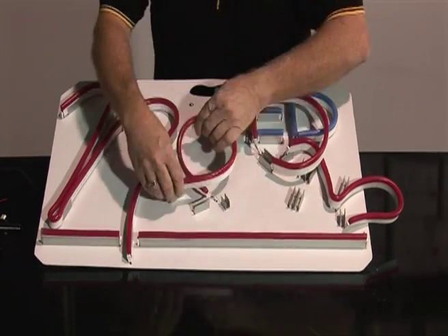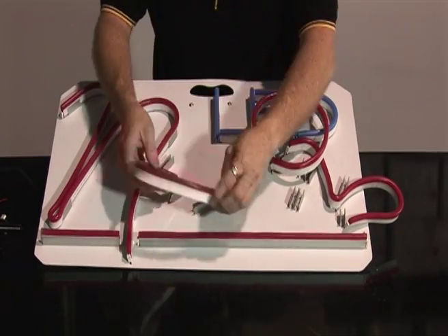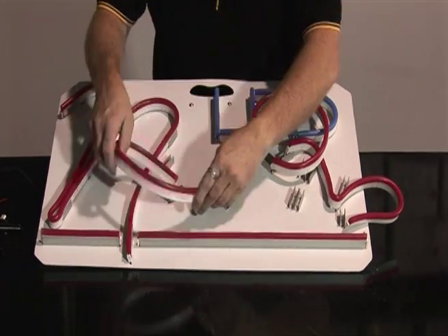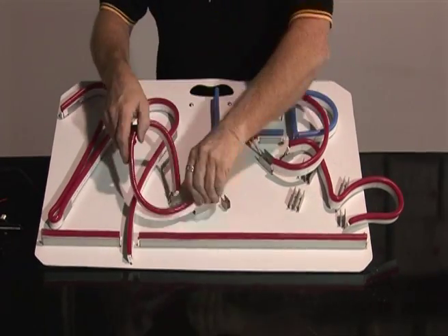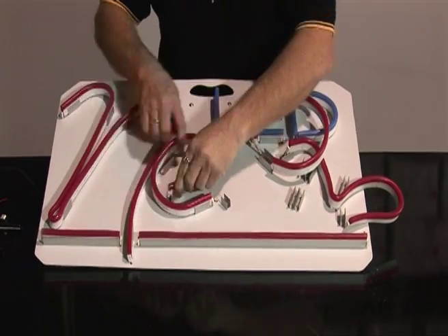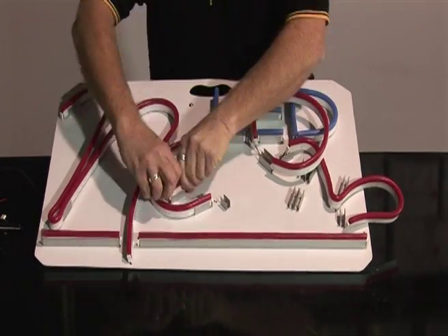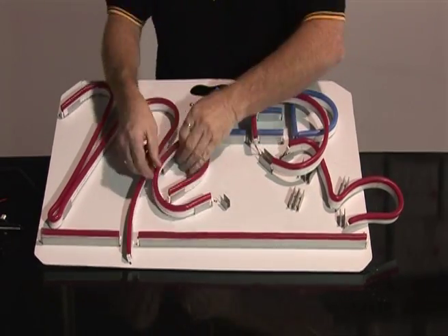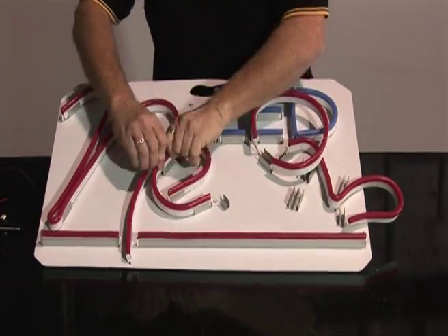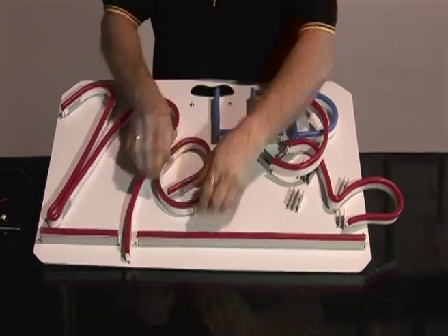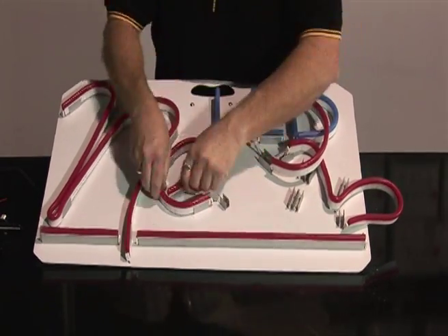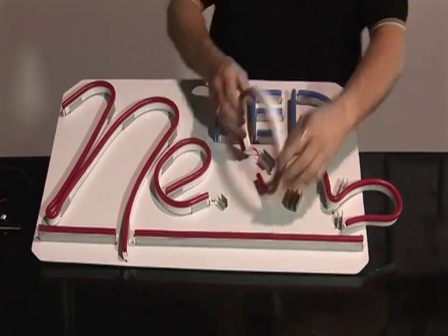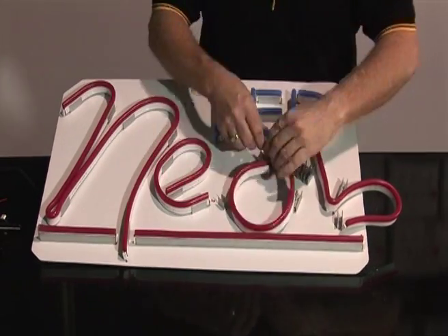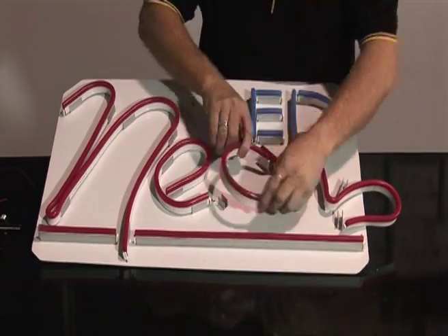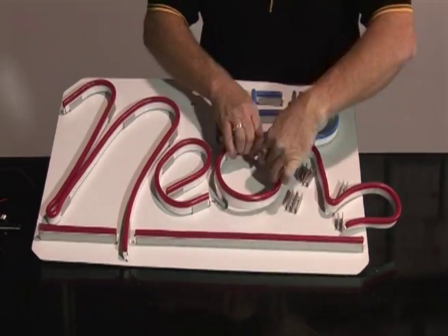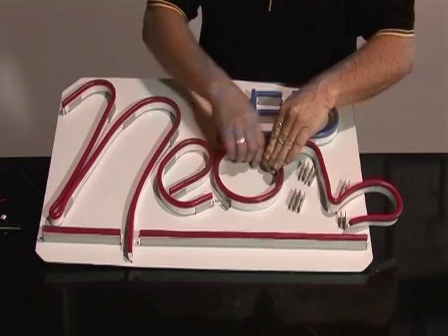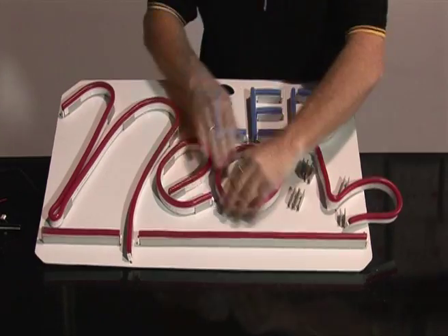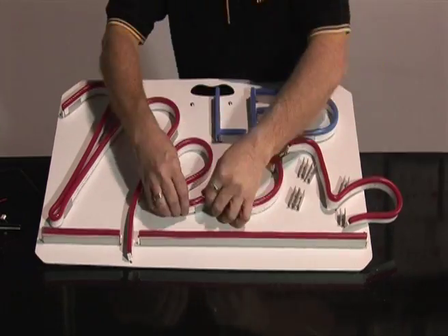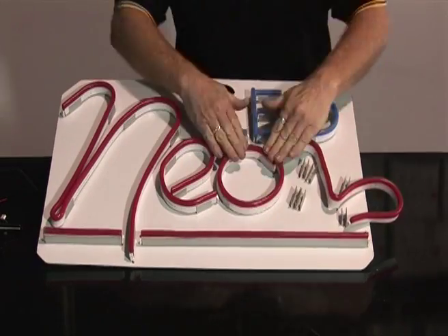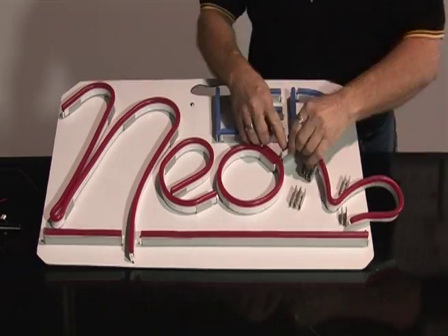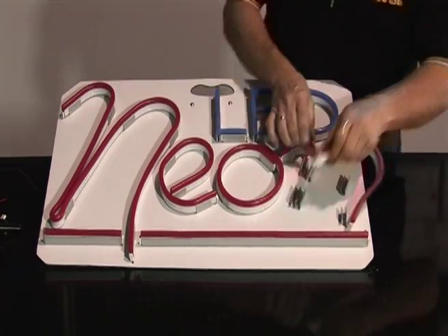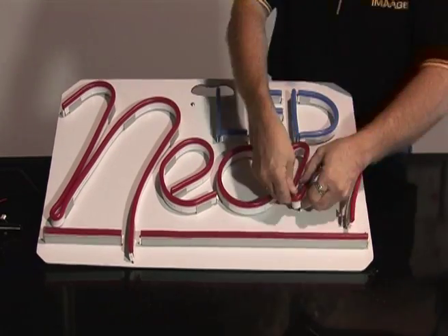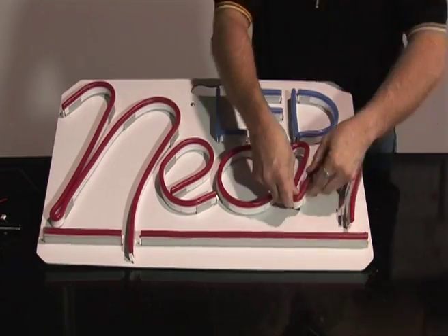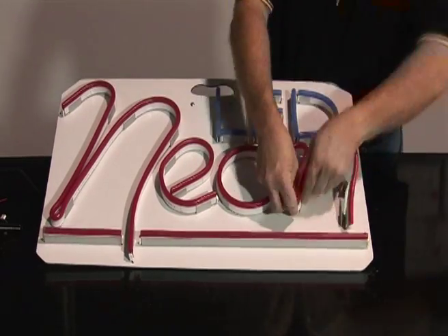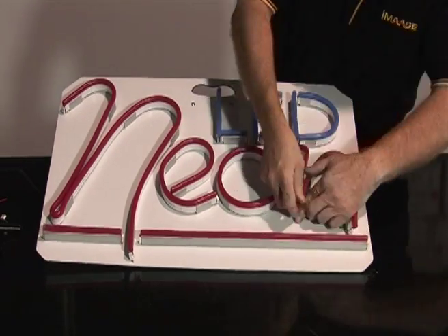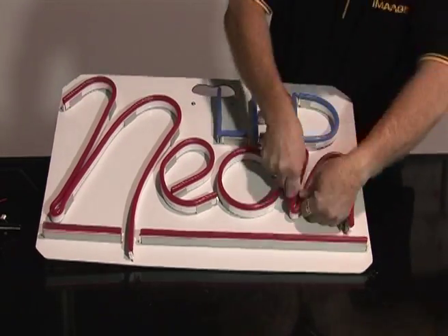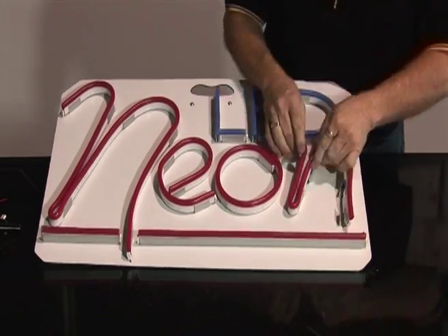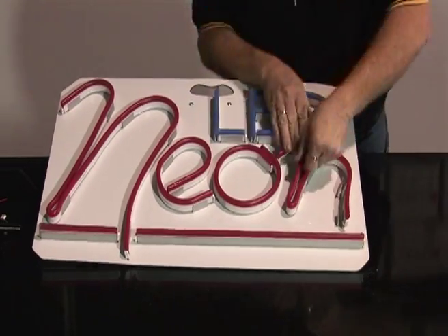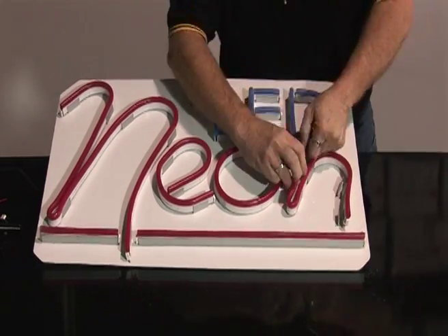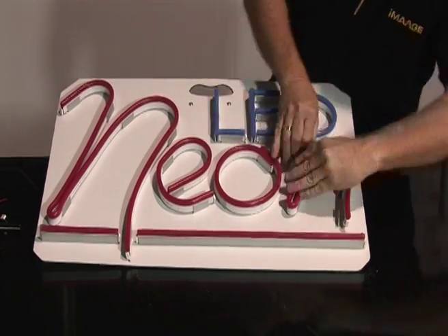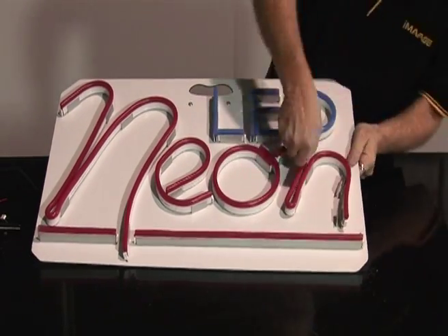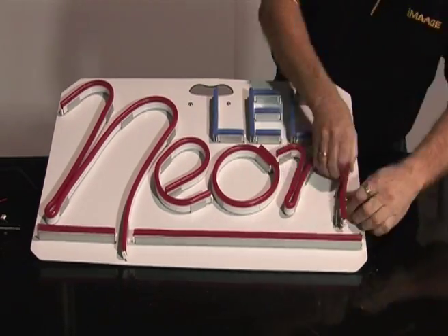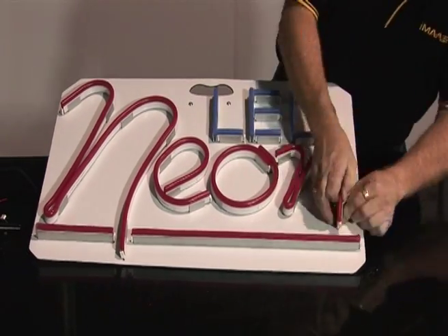NeonFlex is available in 12V, 24V and 240V.